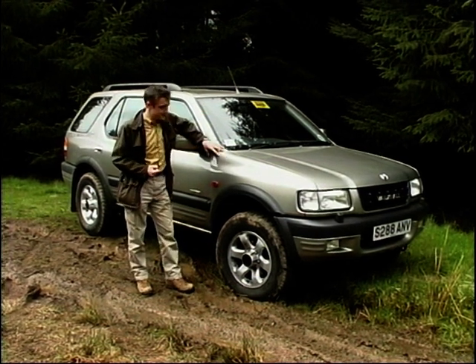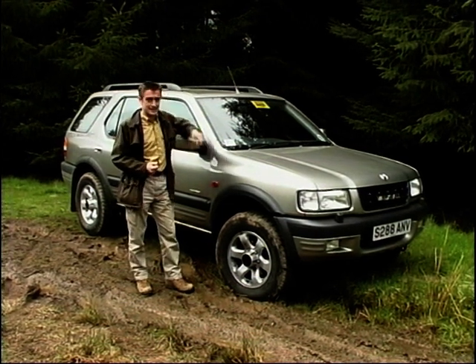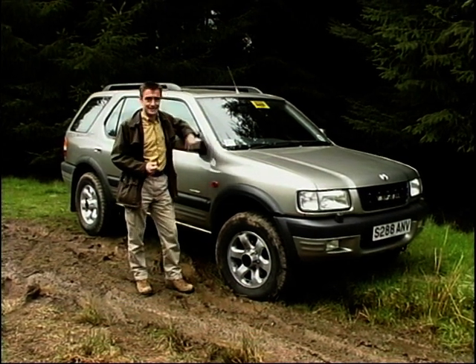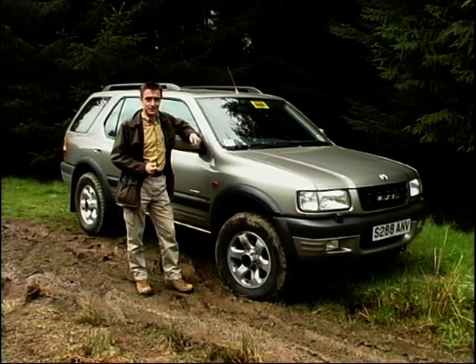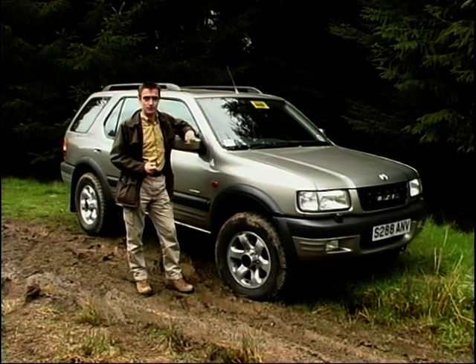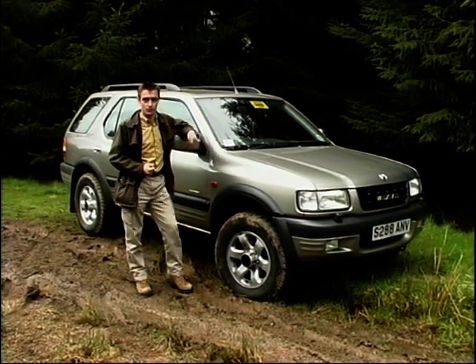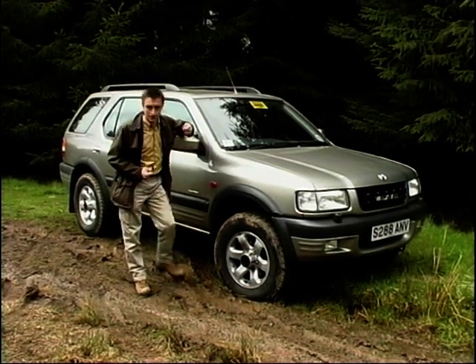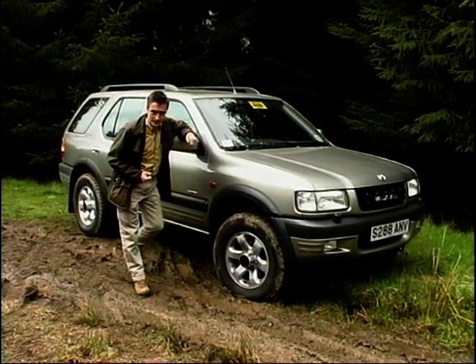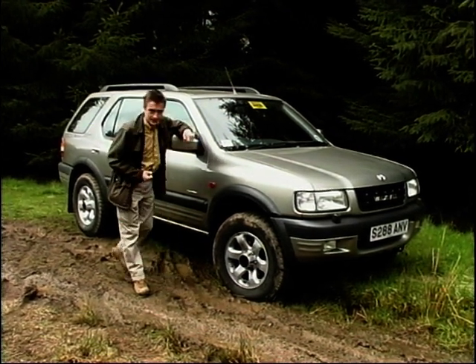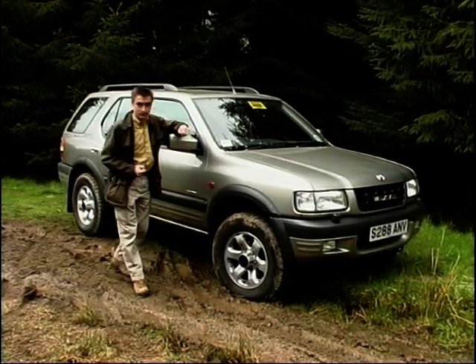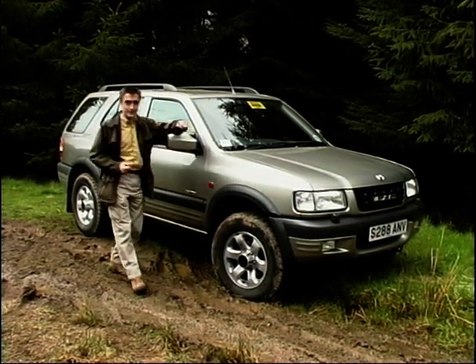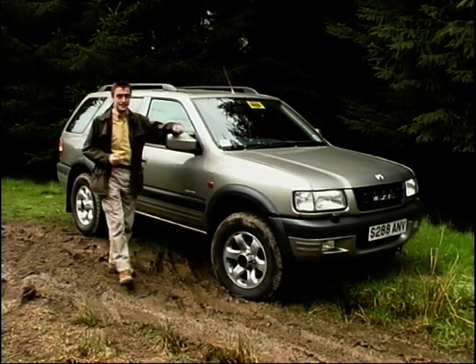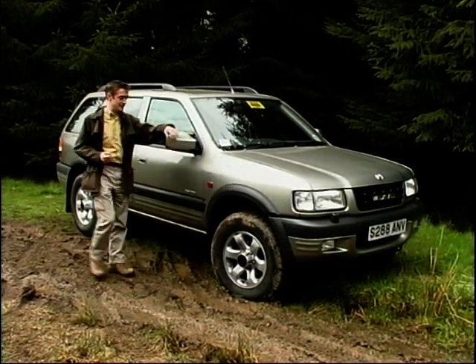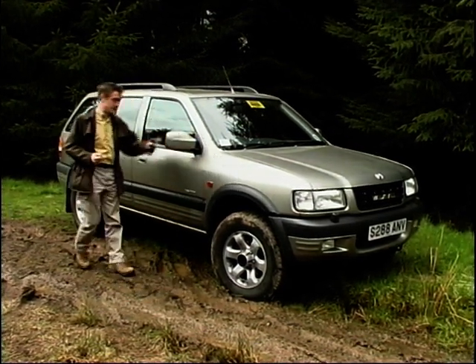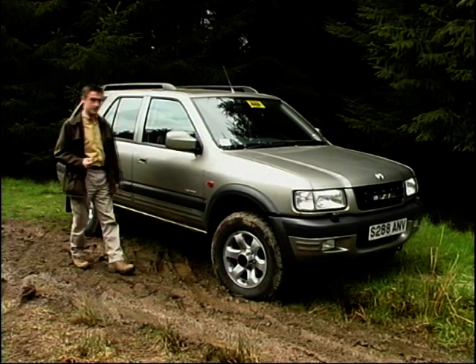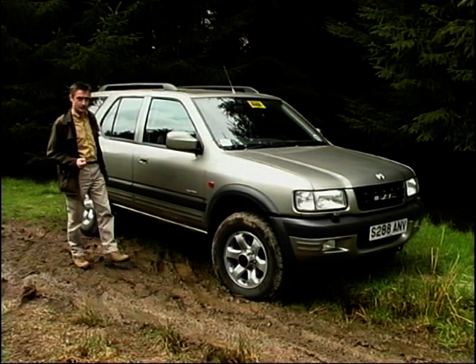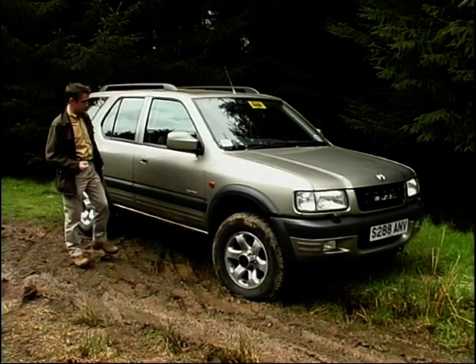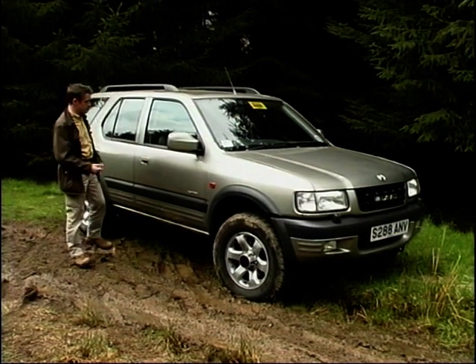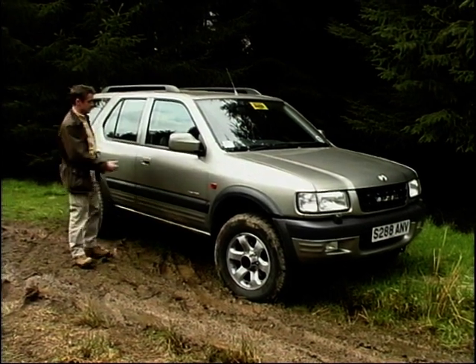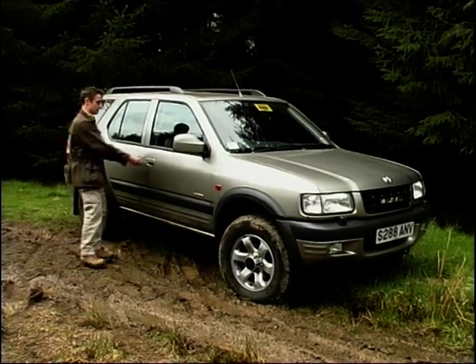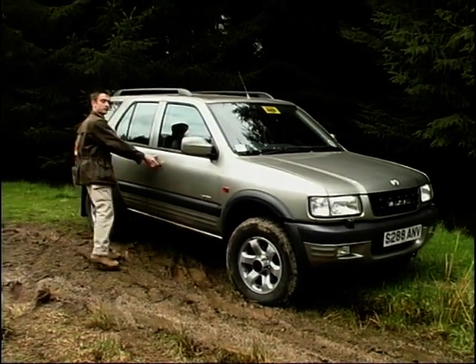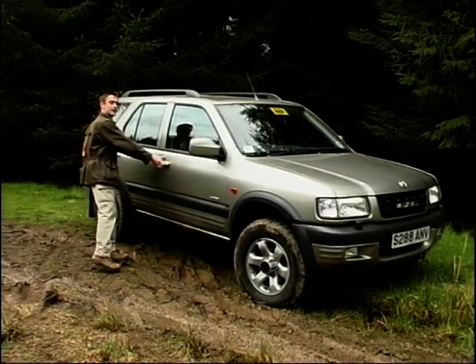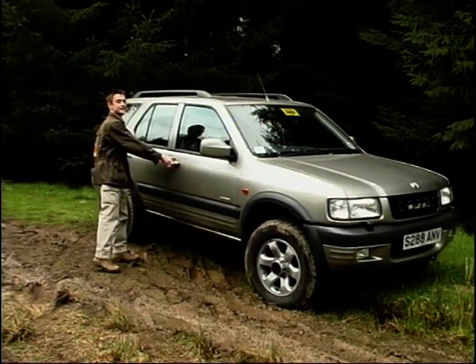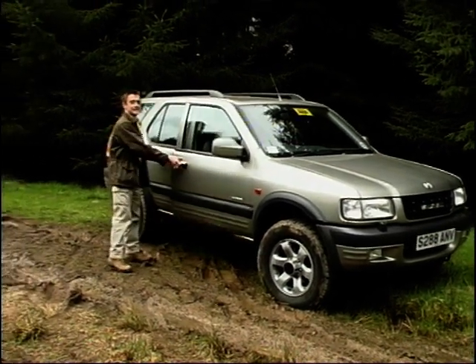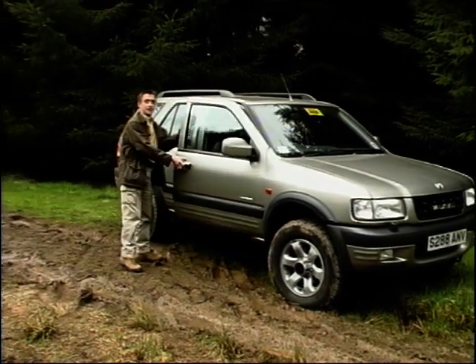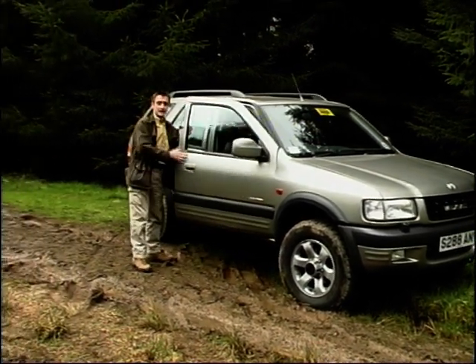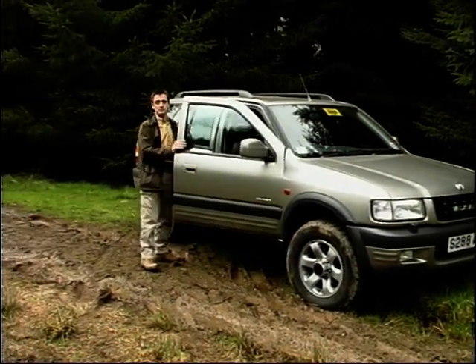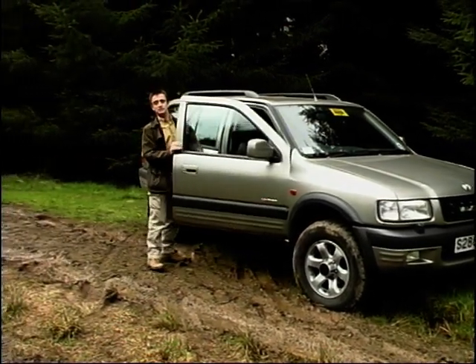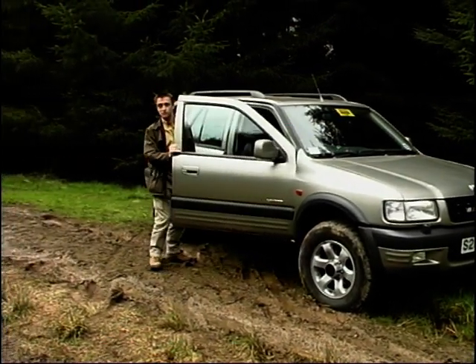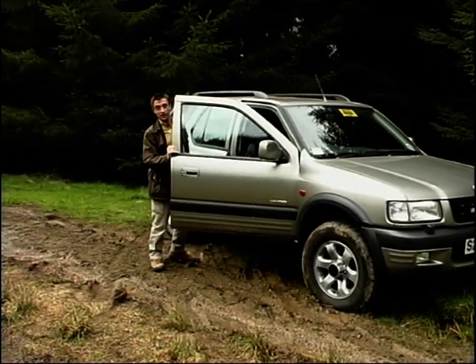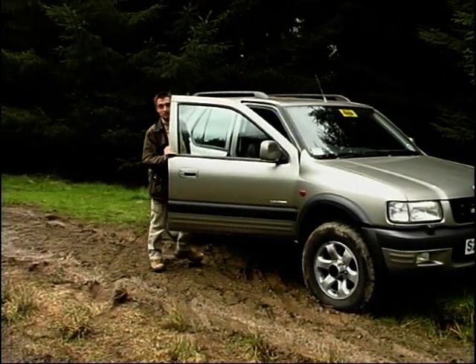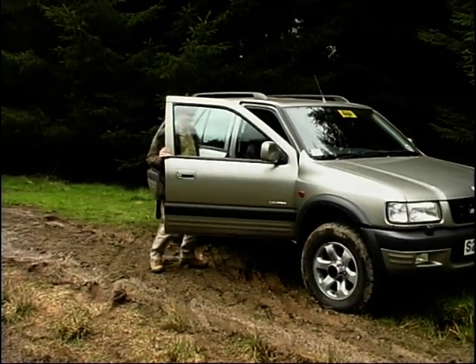This is the new long wheelbase. It's the V6 Limited — it's the top of the range. Leather everywhere. And I'm going to get my muddy boots all over it.